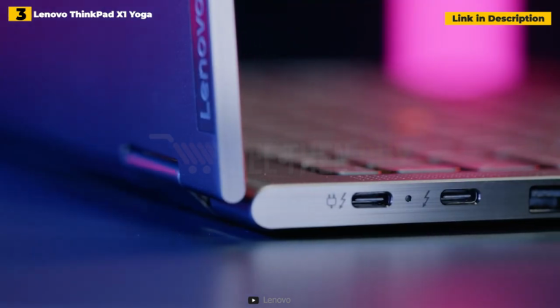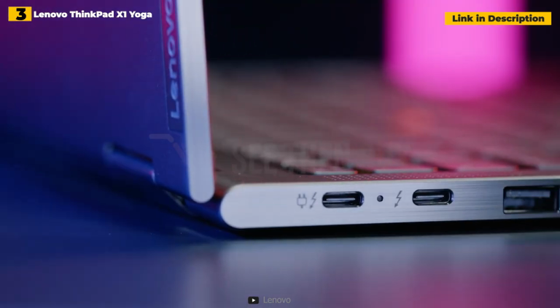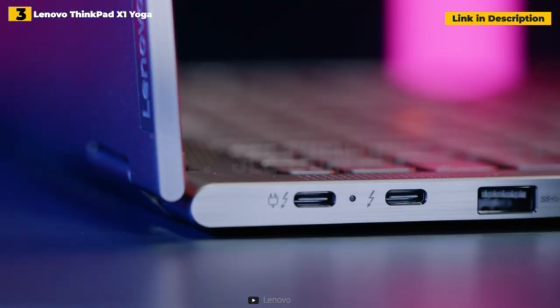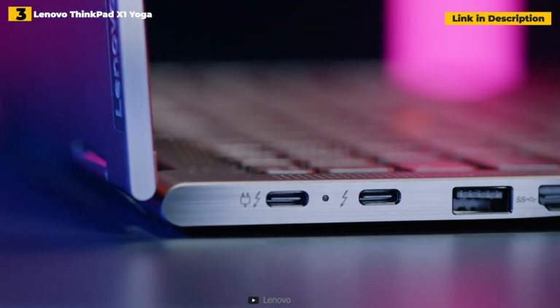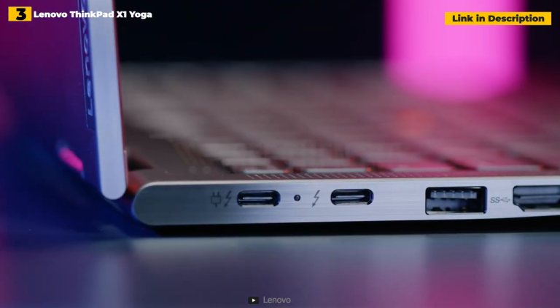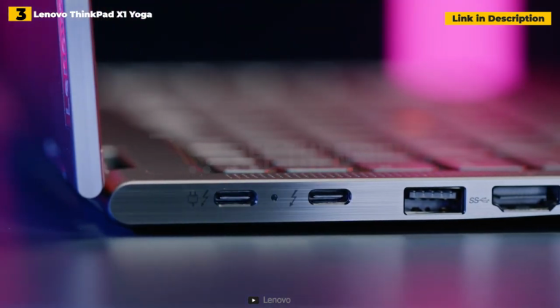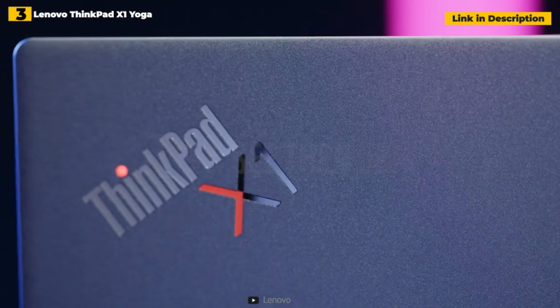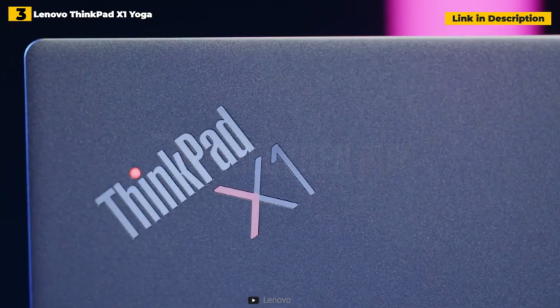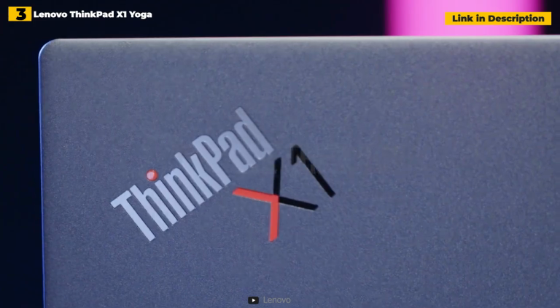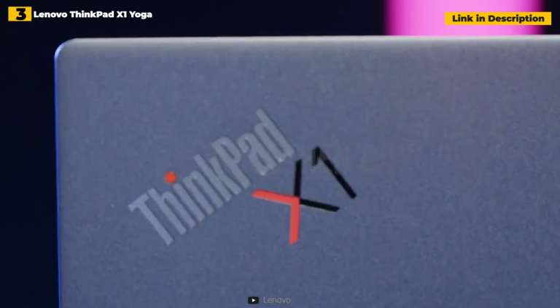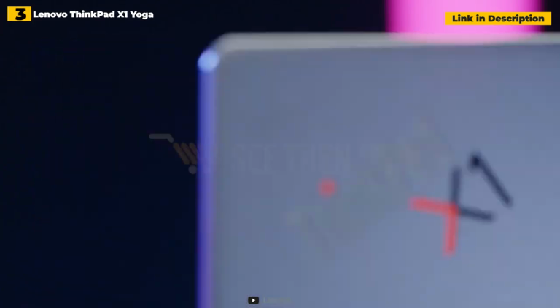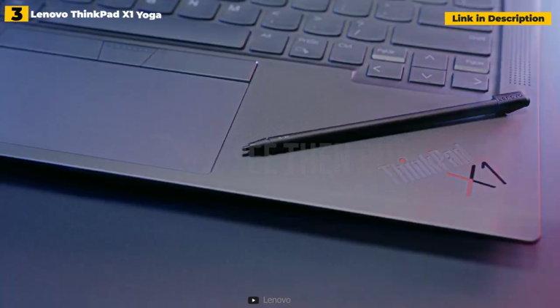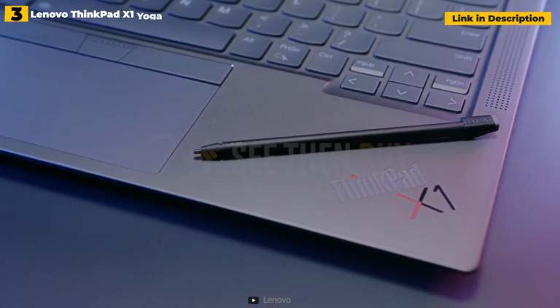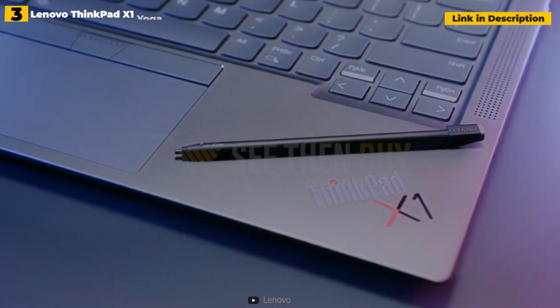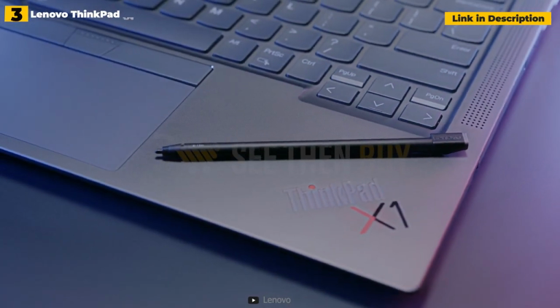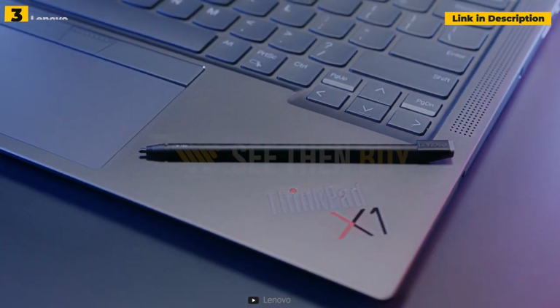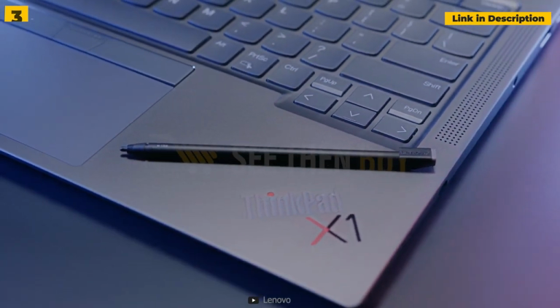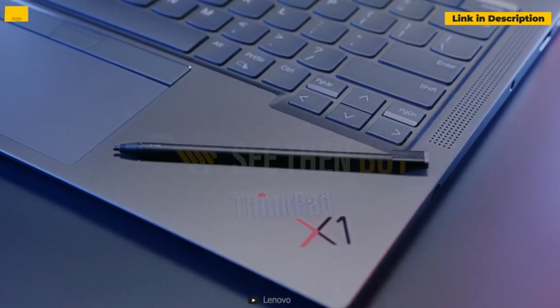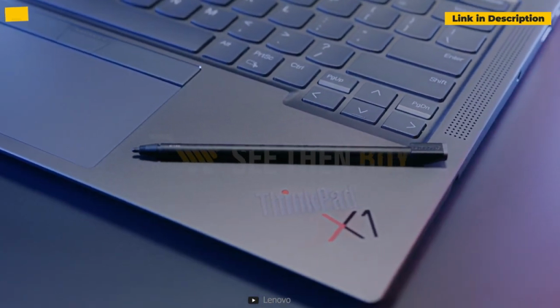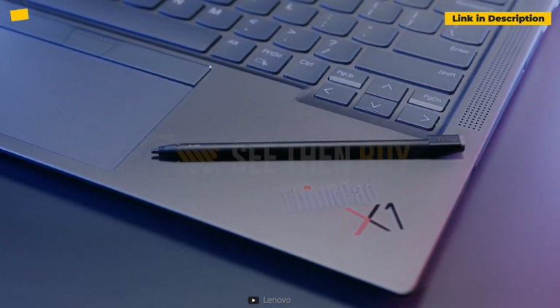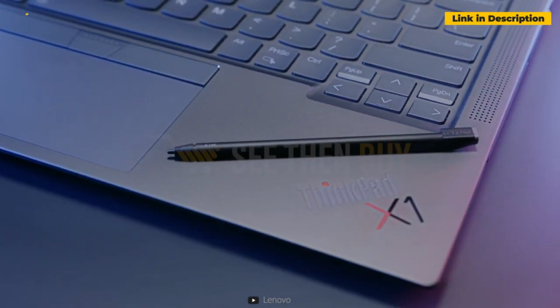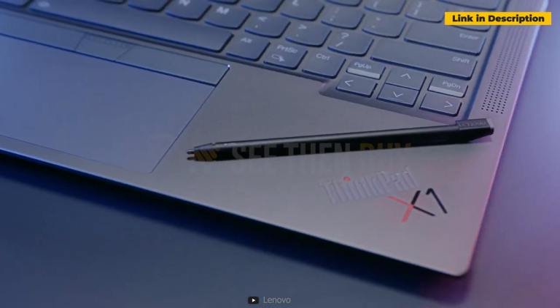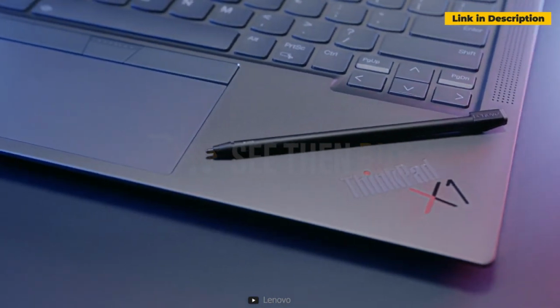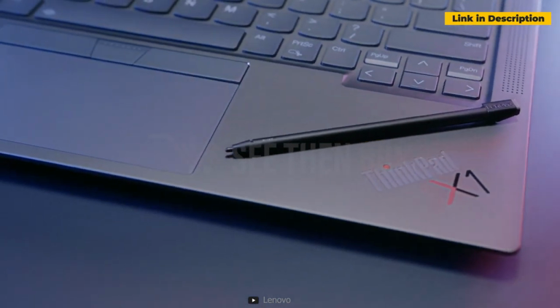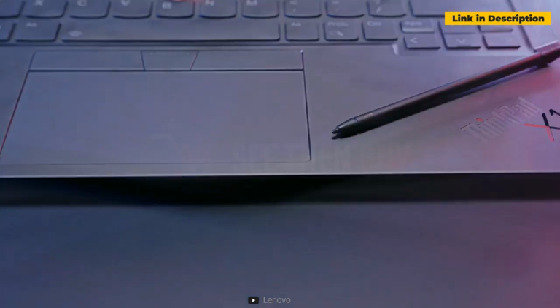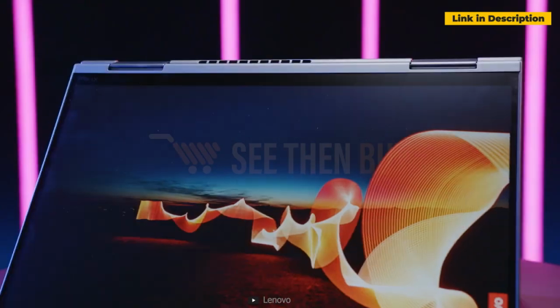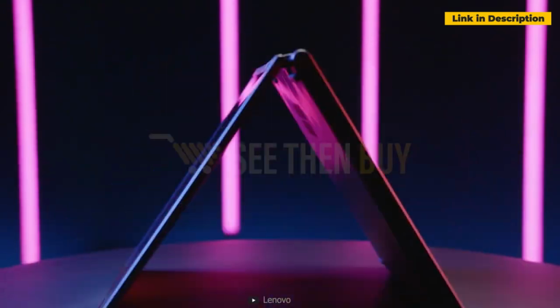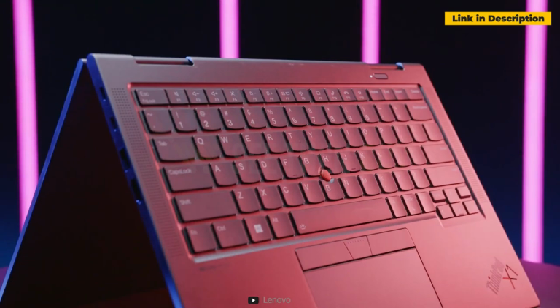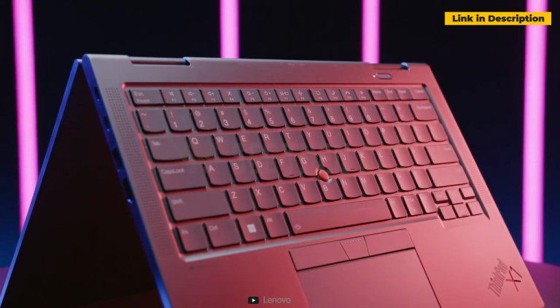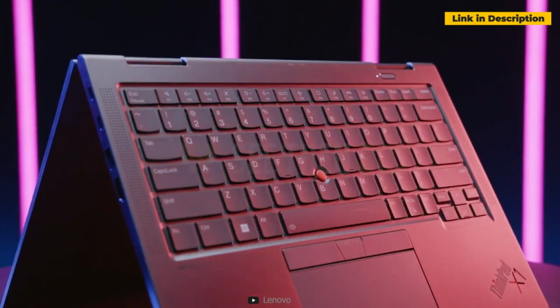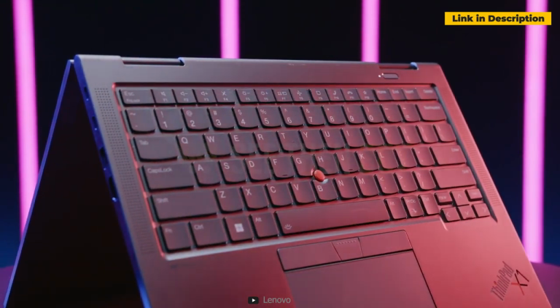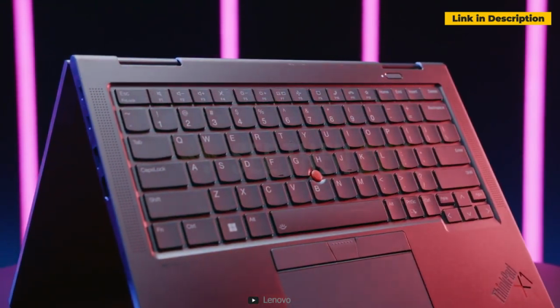If you're looking for something a little different, the Lenovo ThinkPad X1 Titanium Yoga stands out with a tough yet lightweight design.